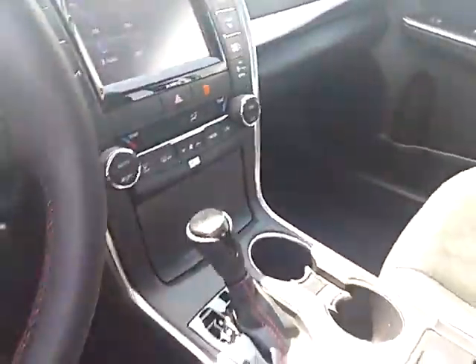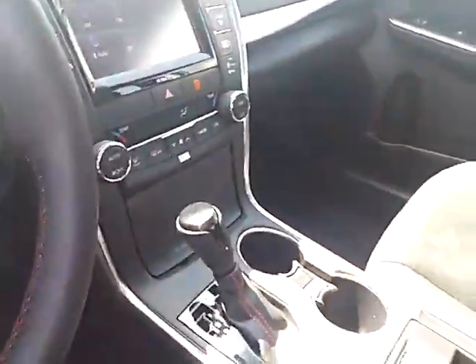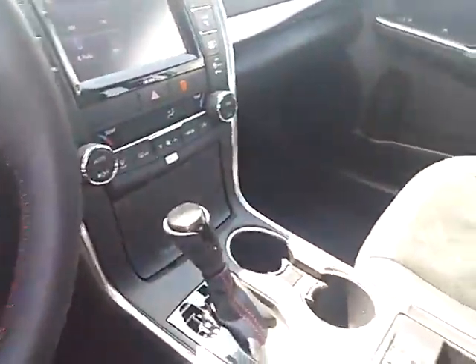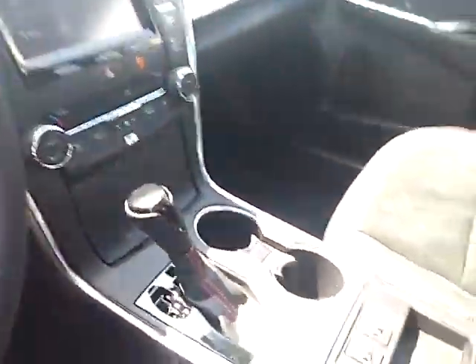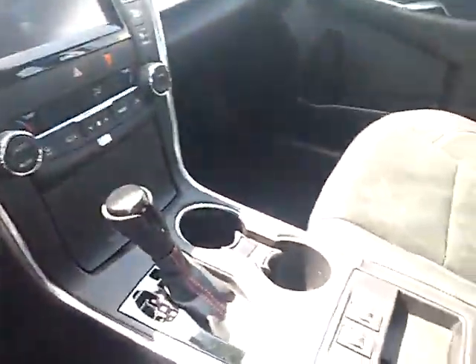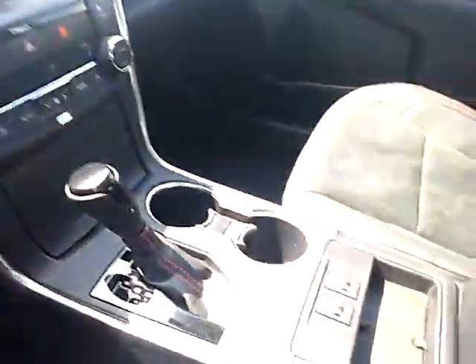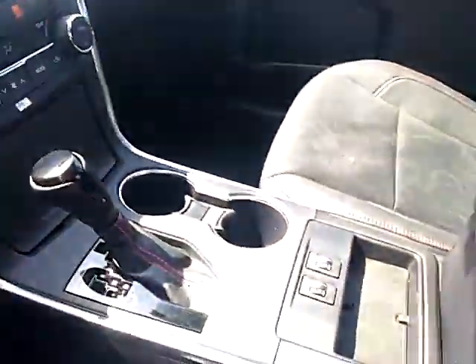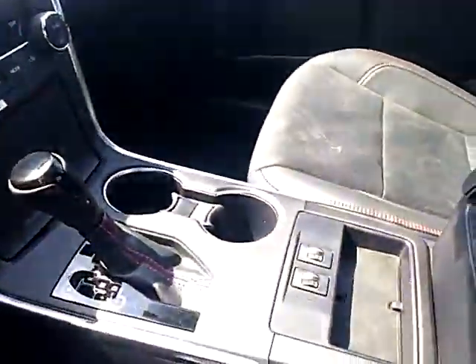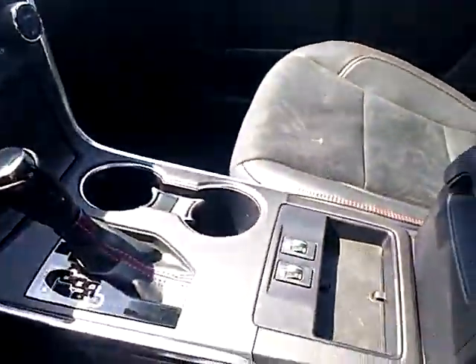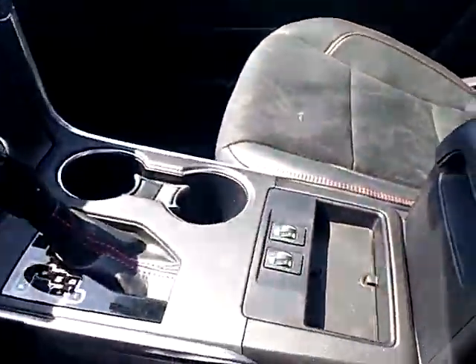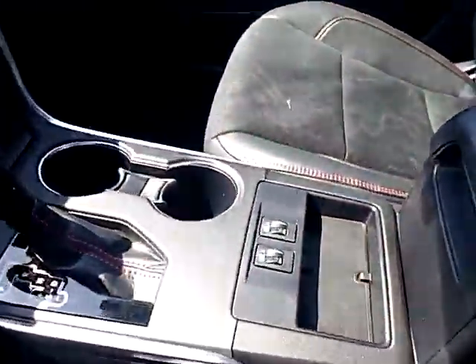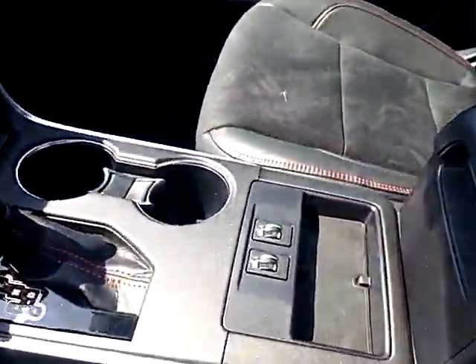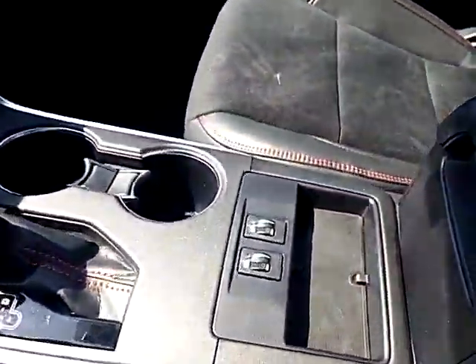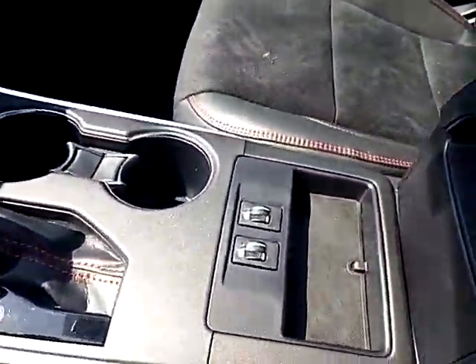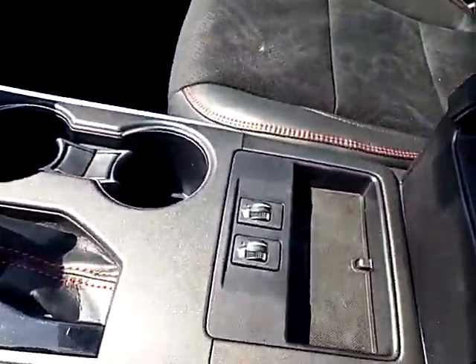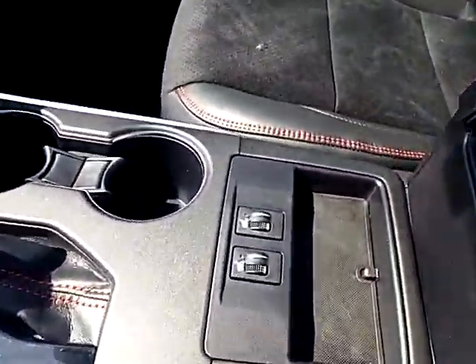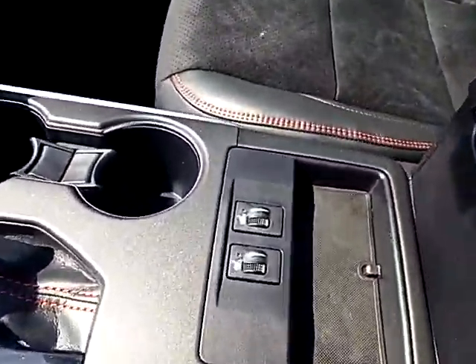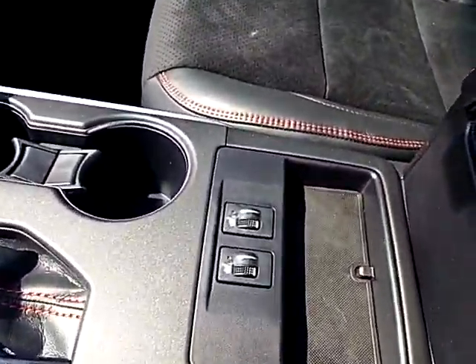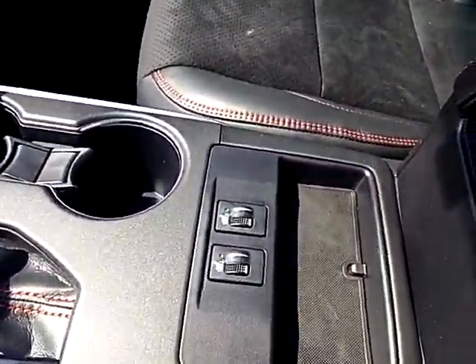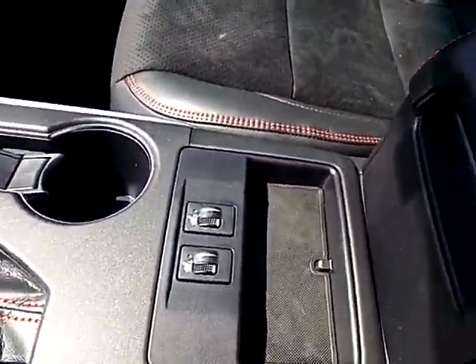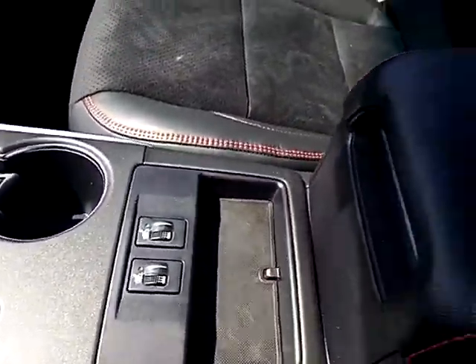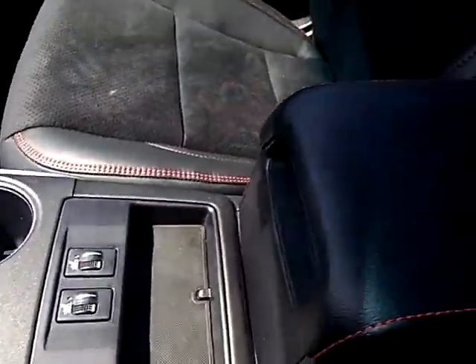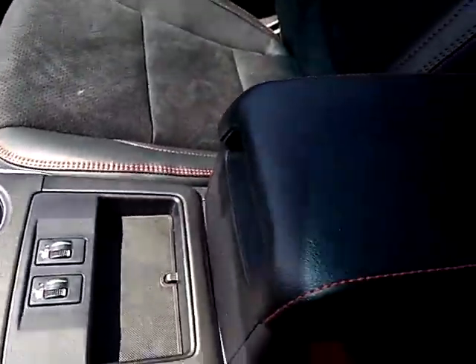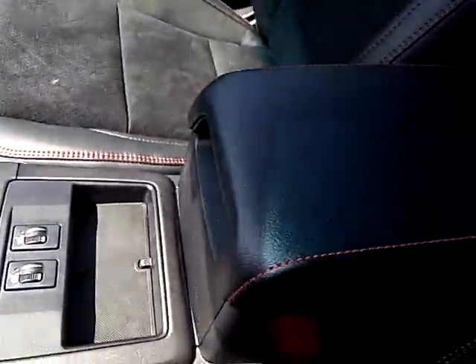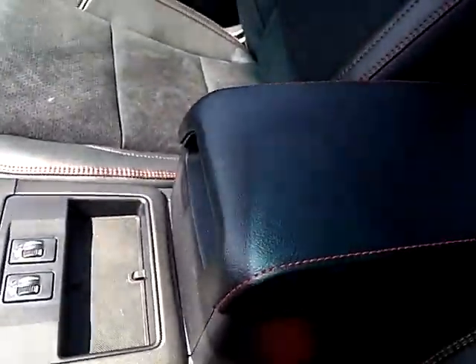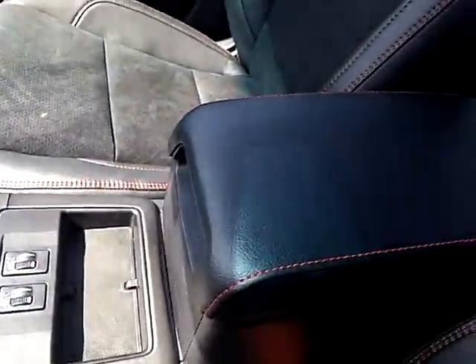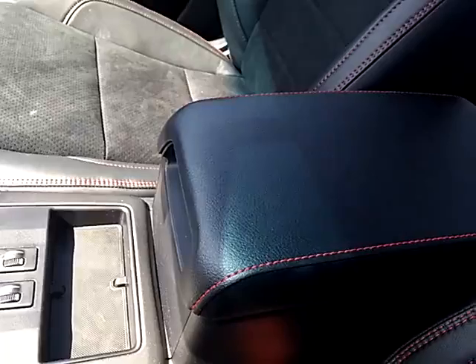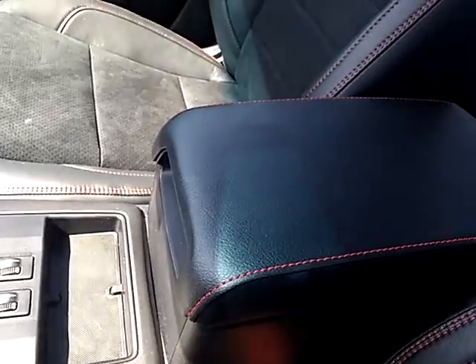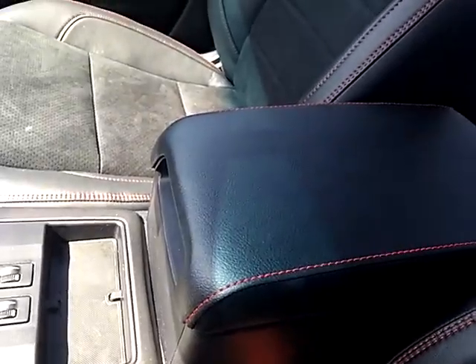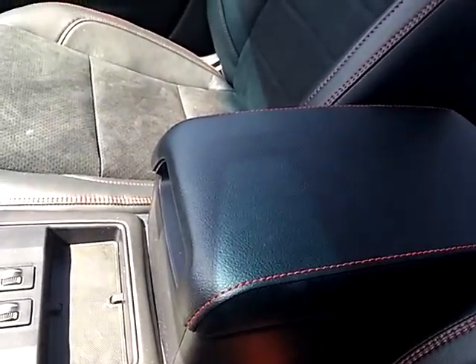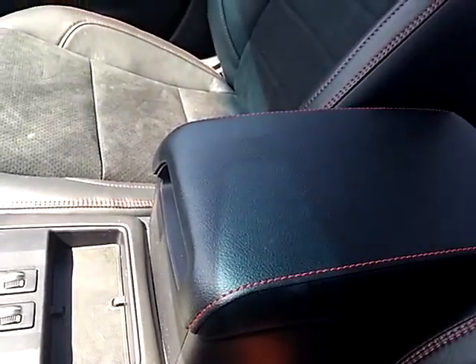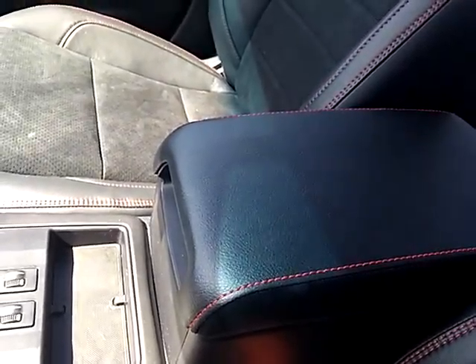There are also storage compartments, cup holders, heated seats, and another center console.